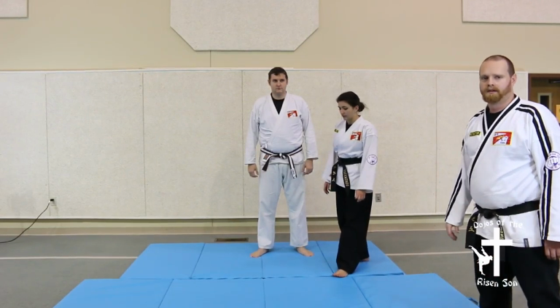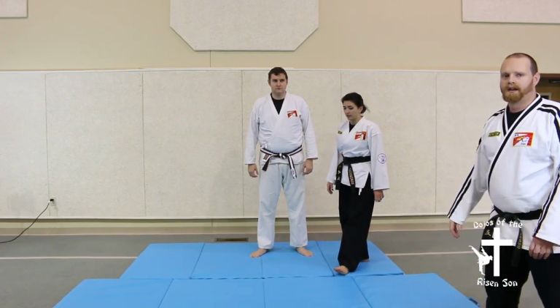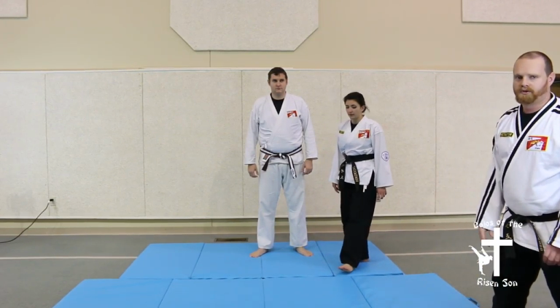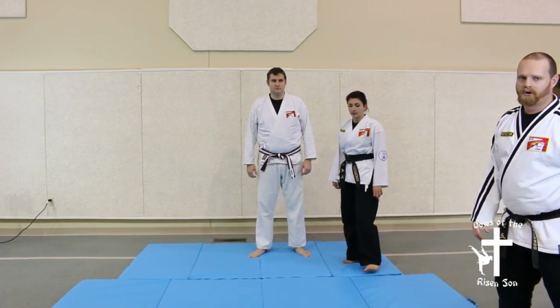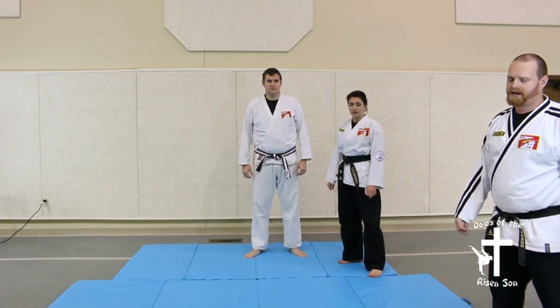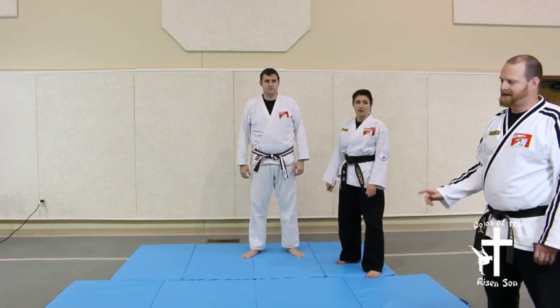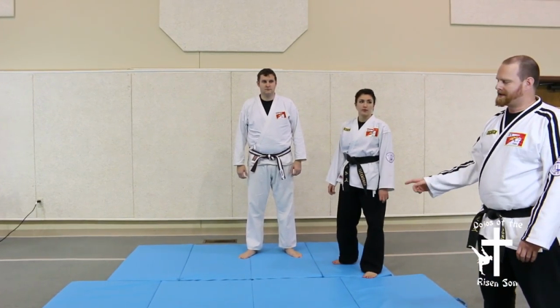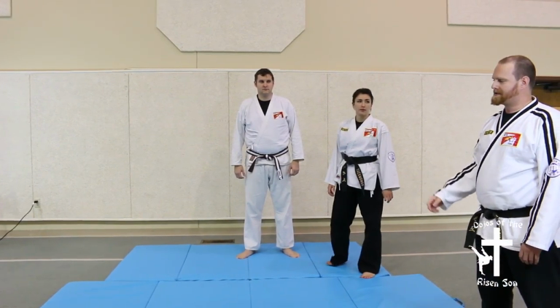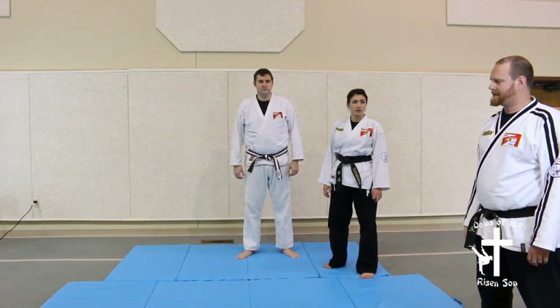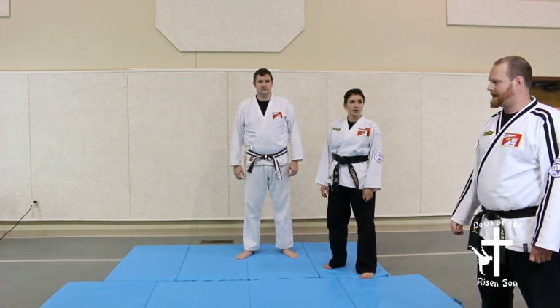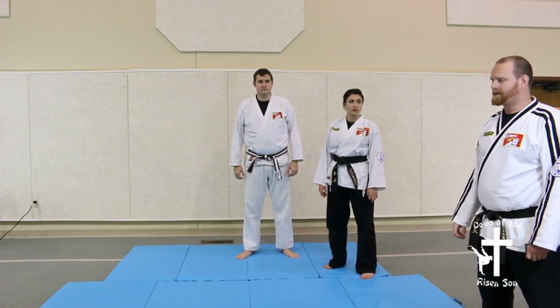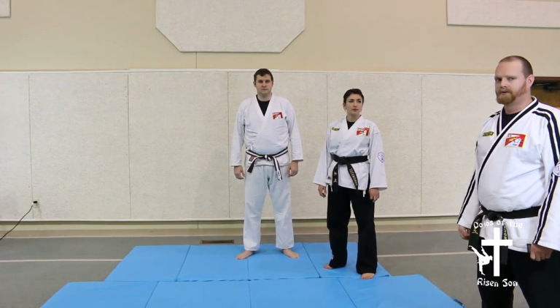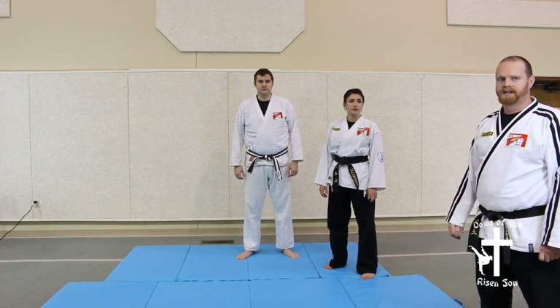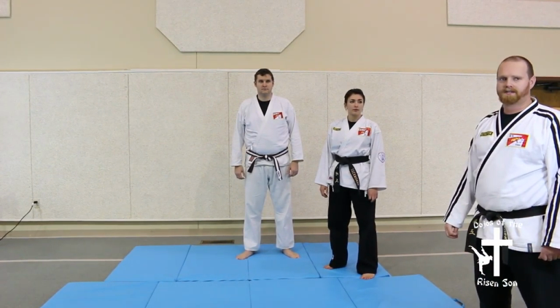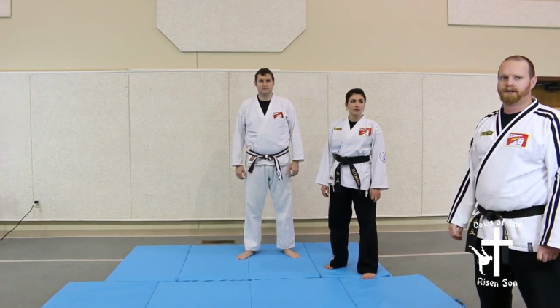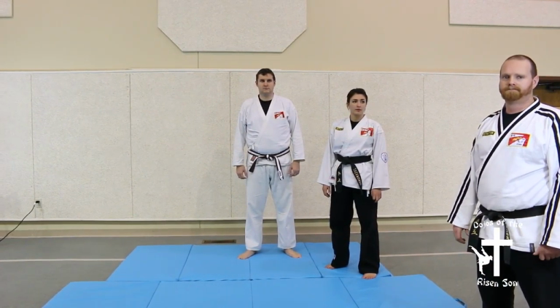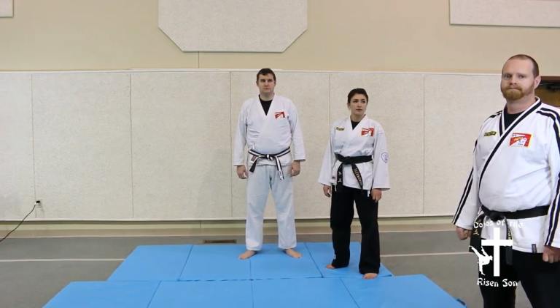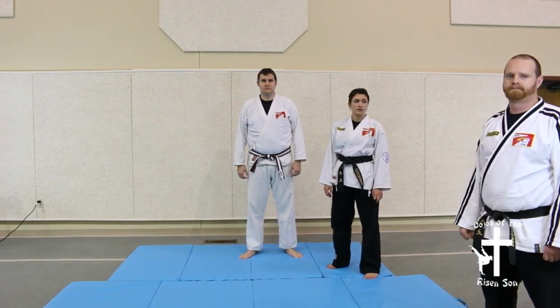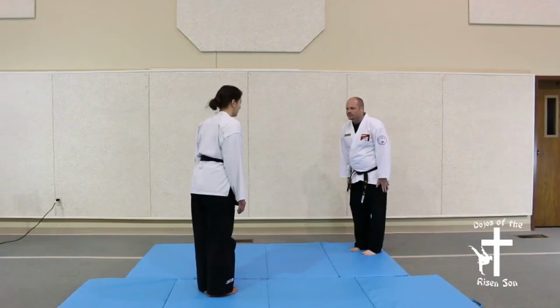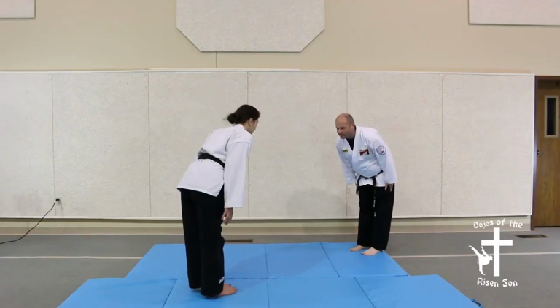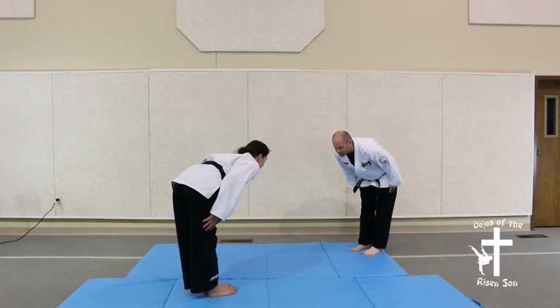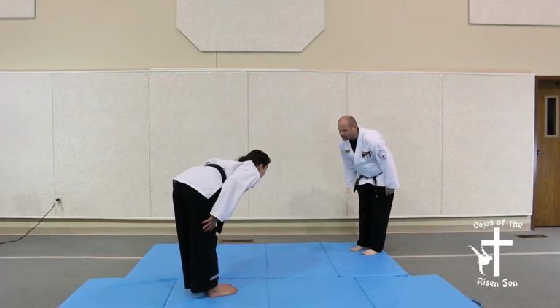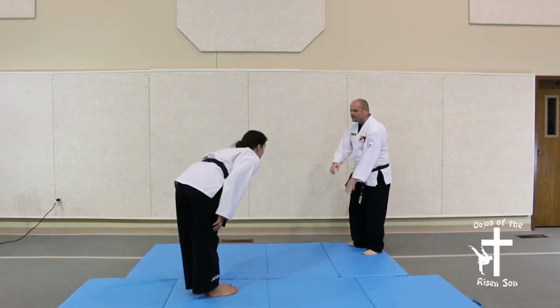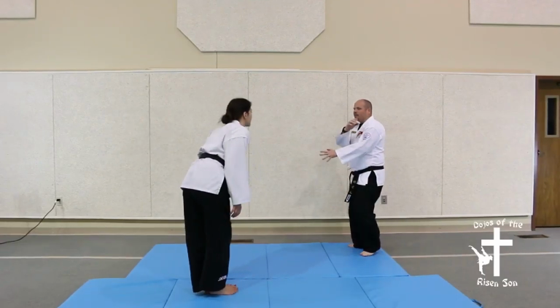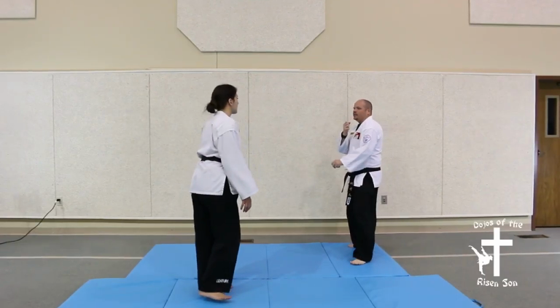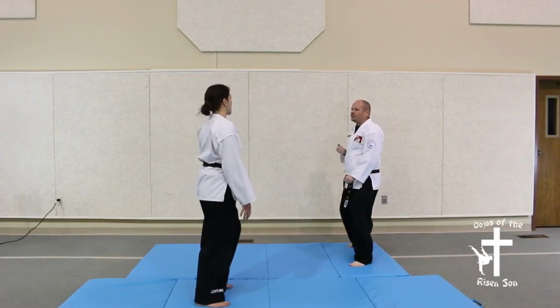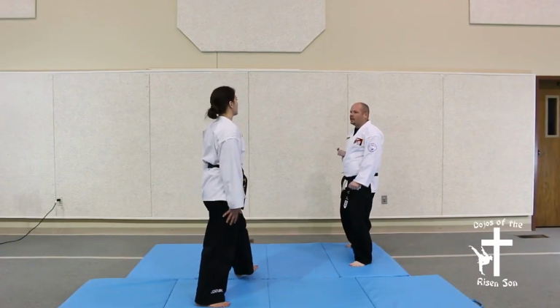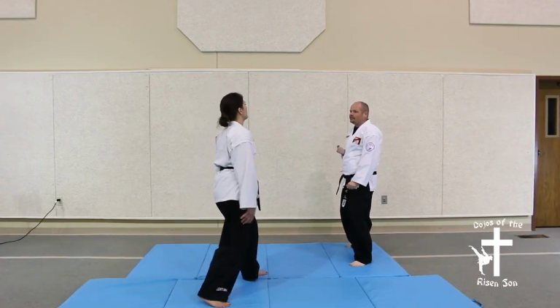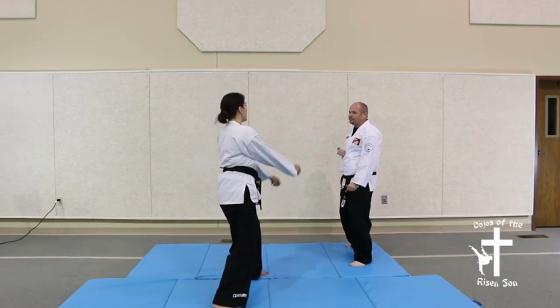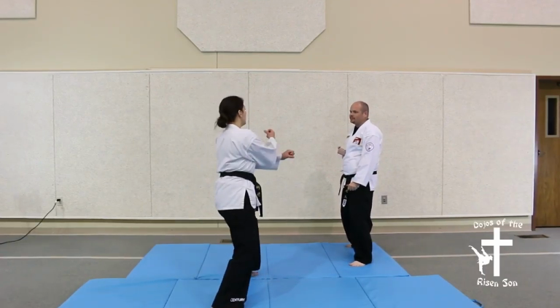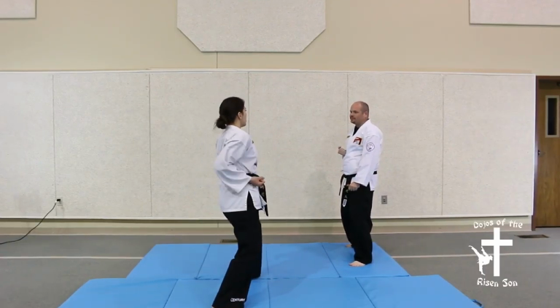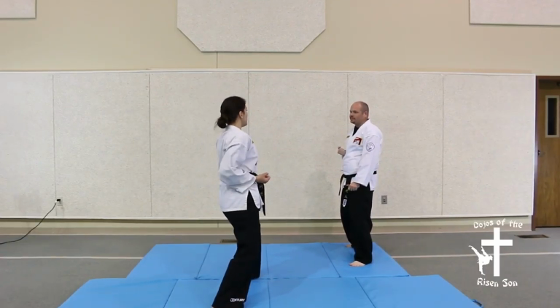And we'll show this against someone else. Hit! Hit!